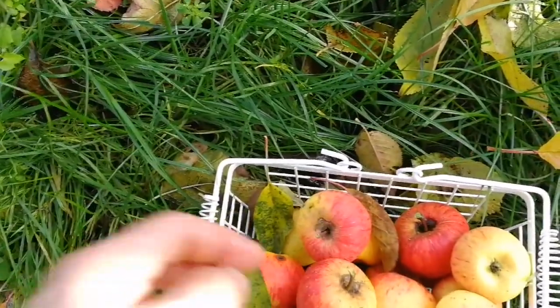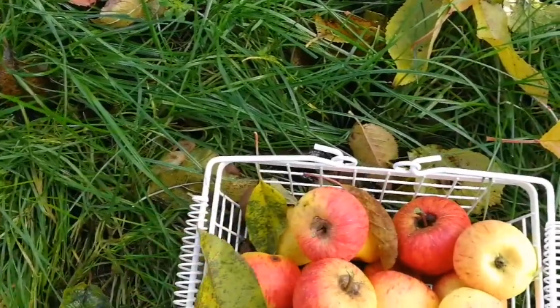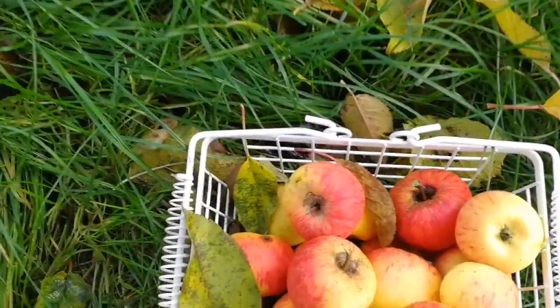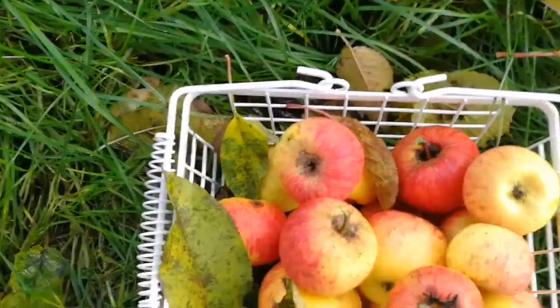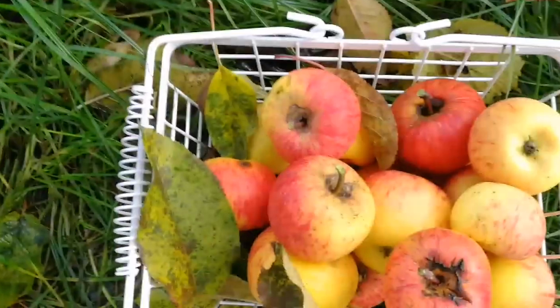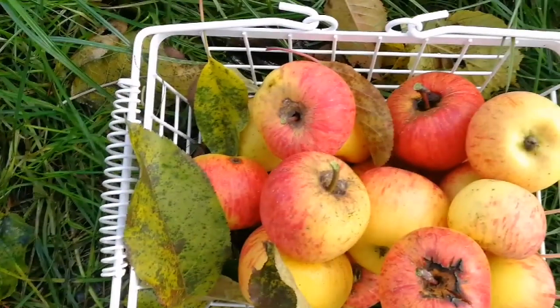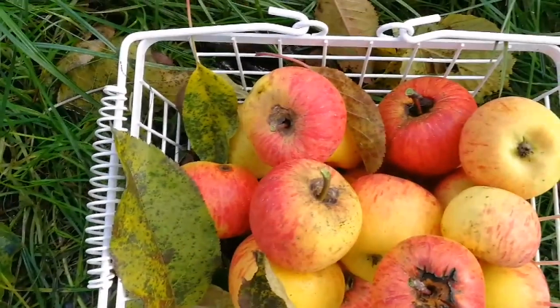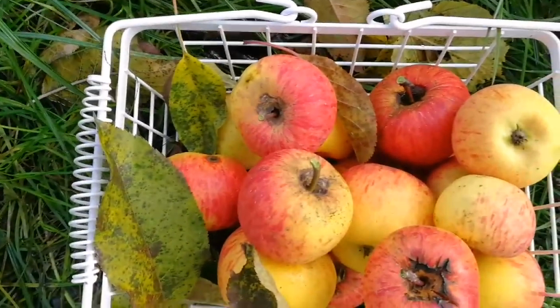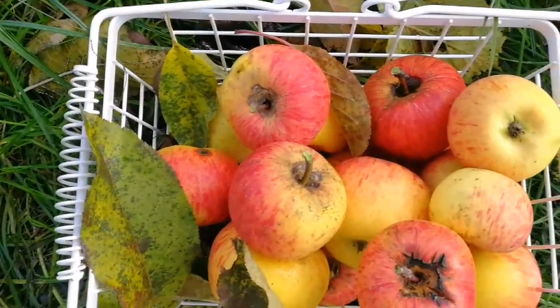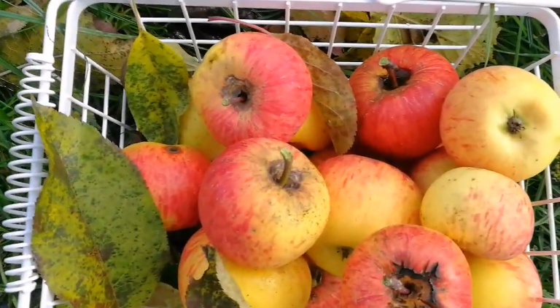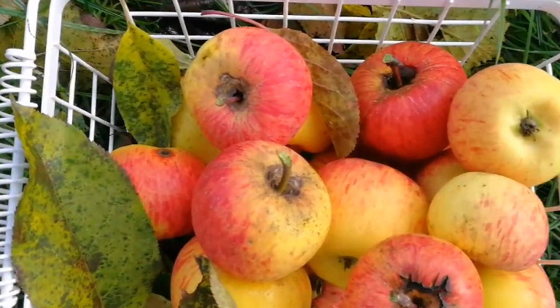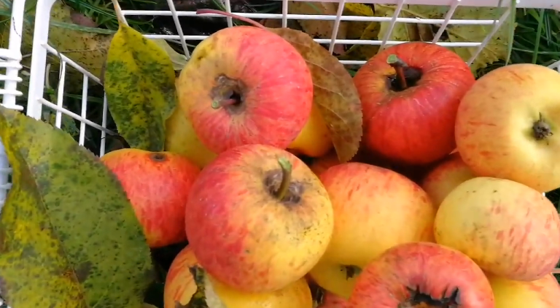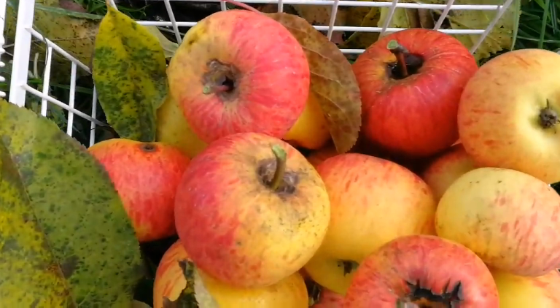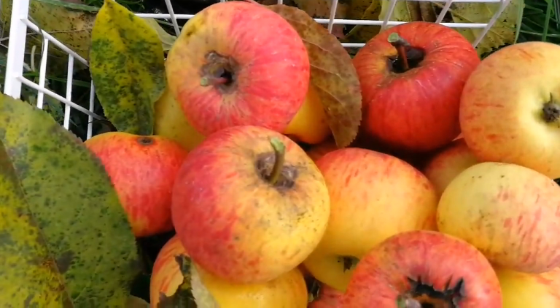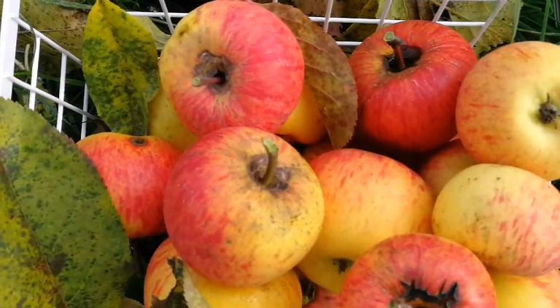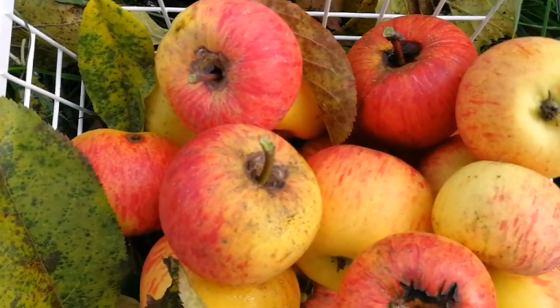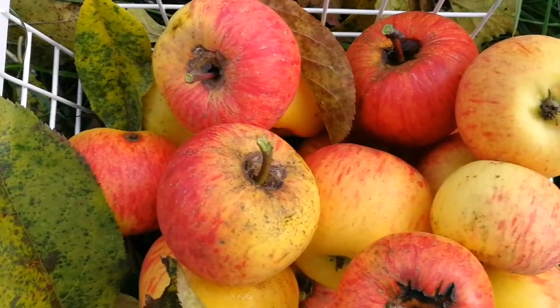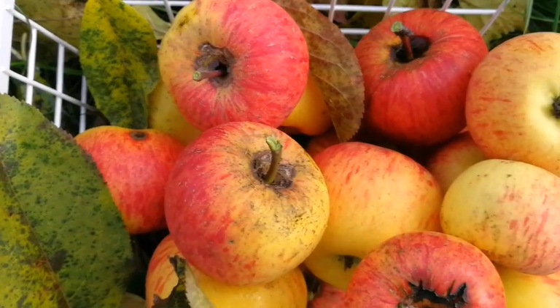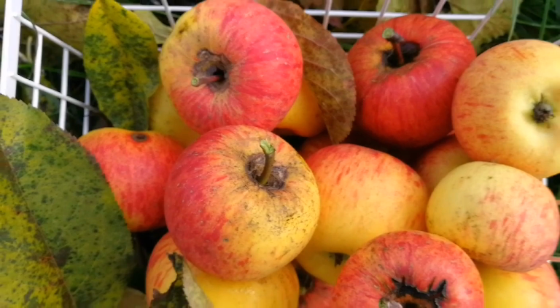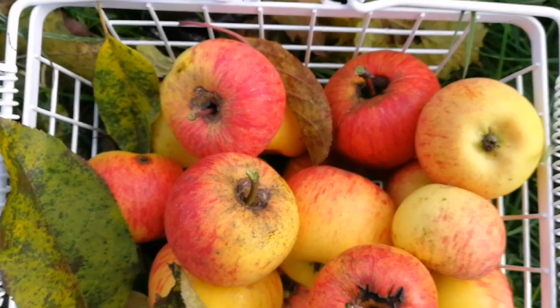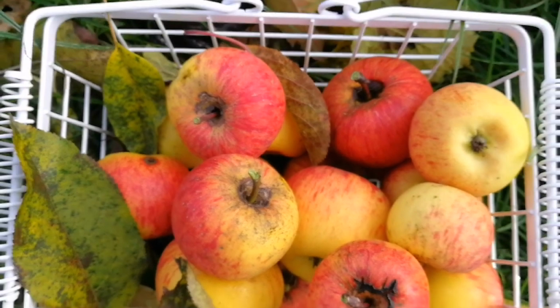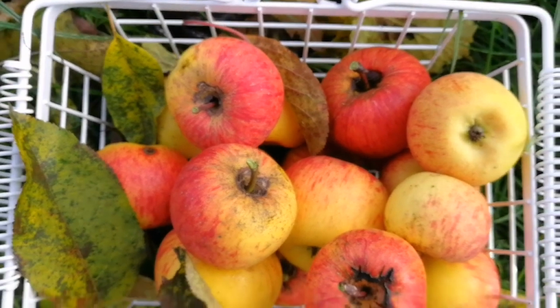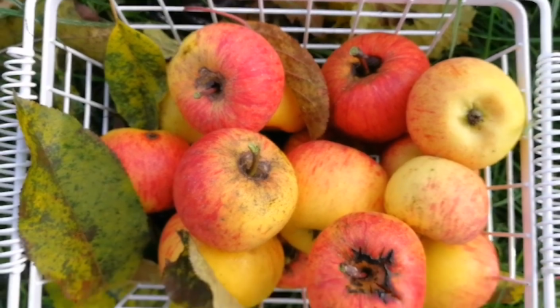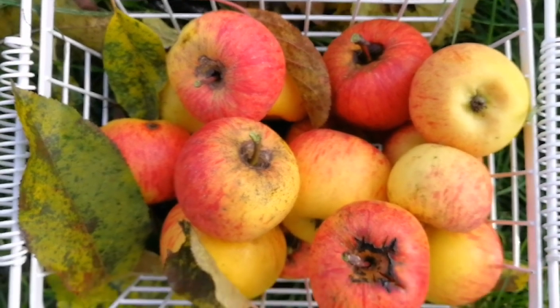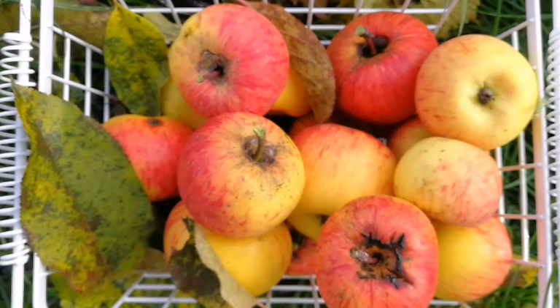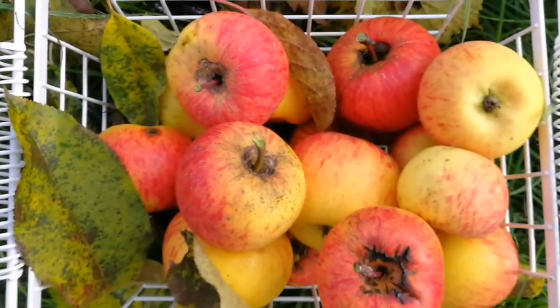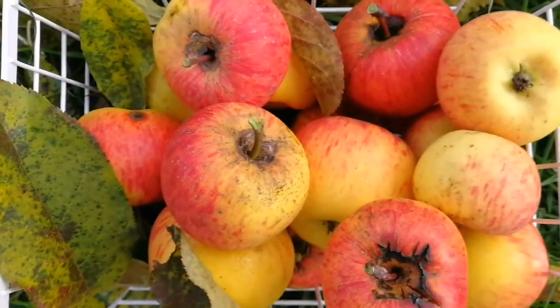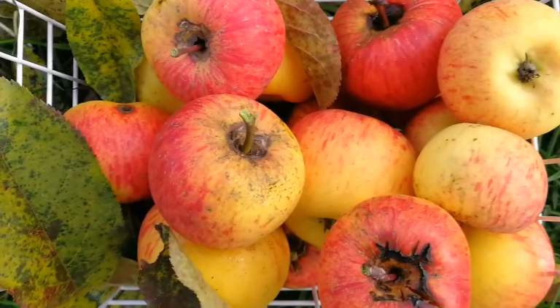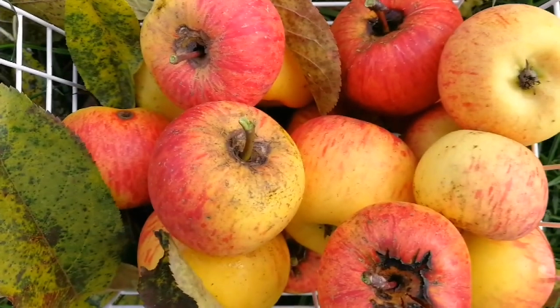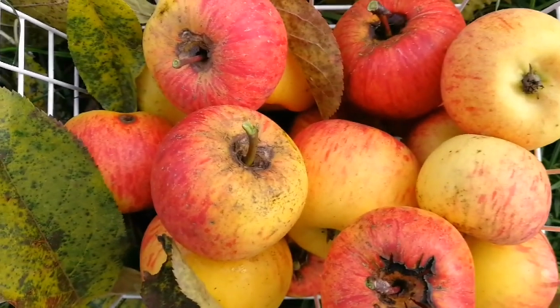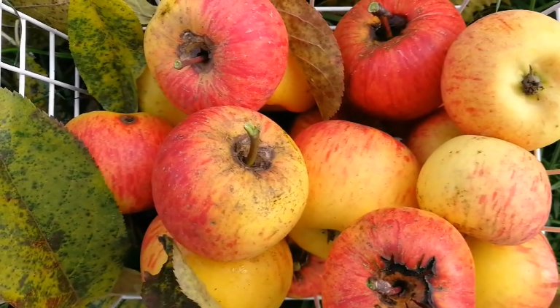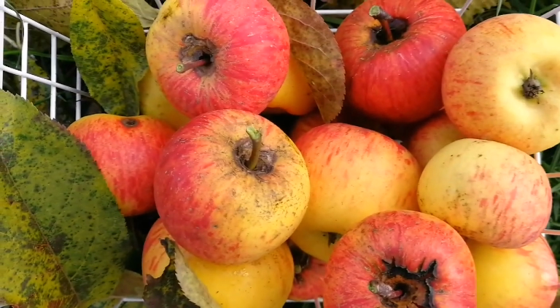Okay, doesn't look bad. Let me just see how many apples we have here. We have a few — not bad for Topaz, despite all the drought the trees had to suffer.